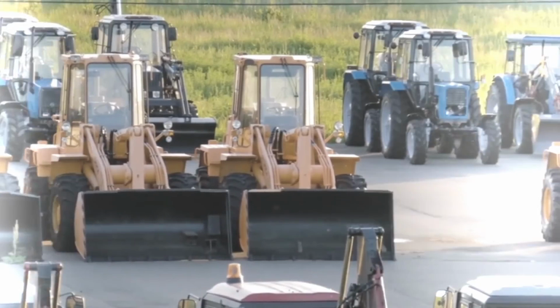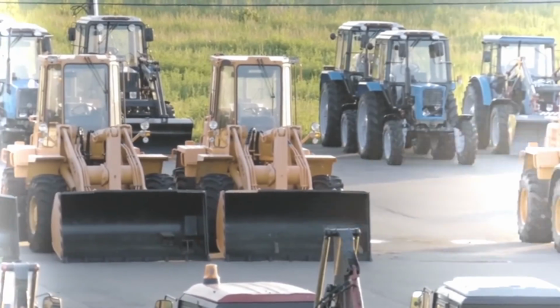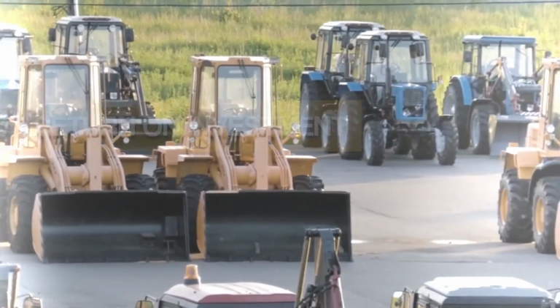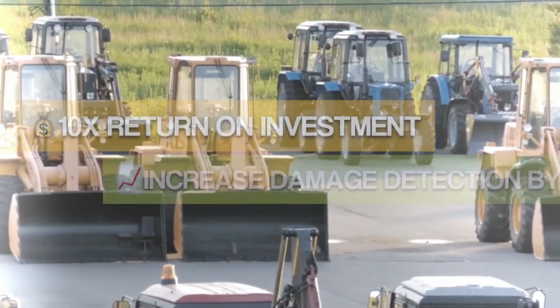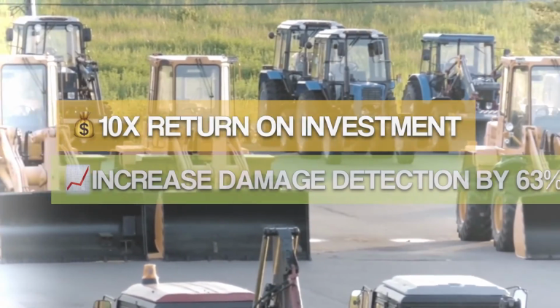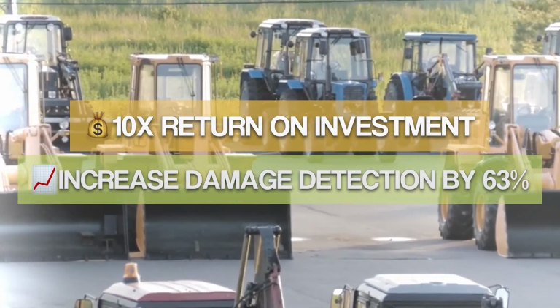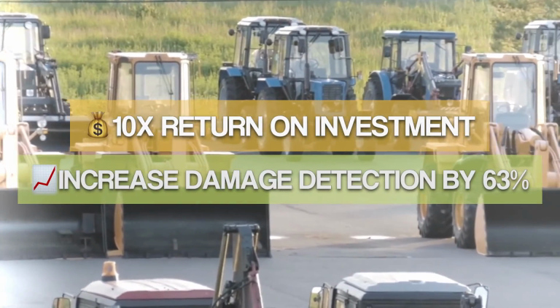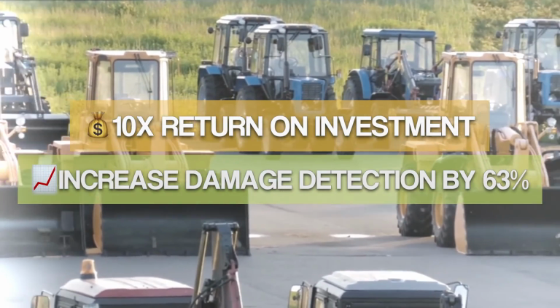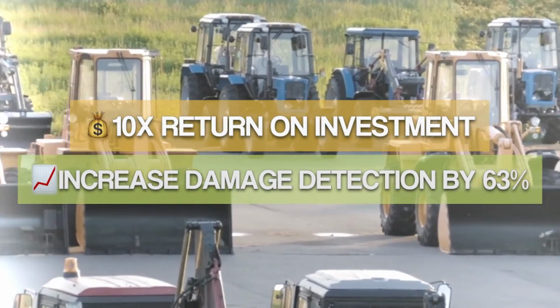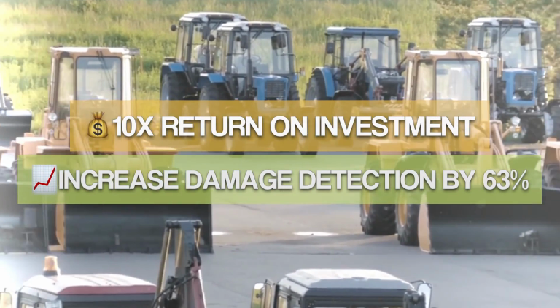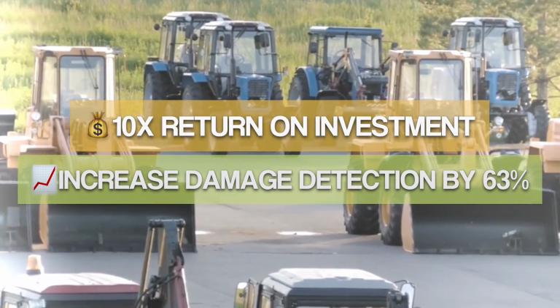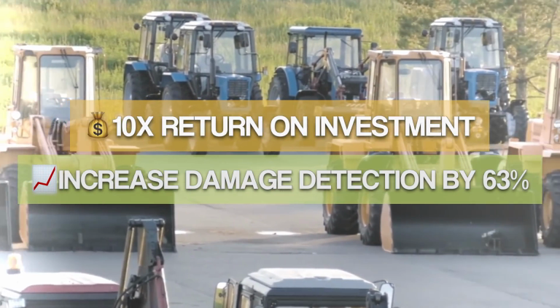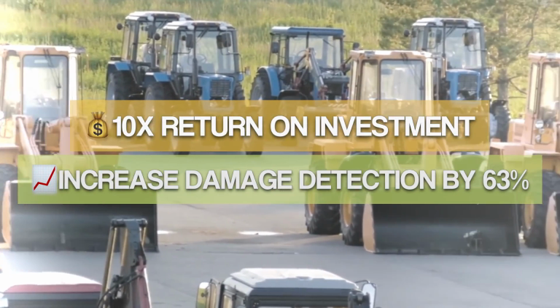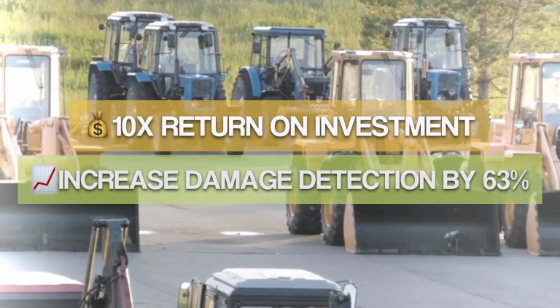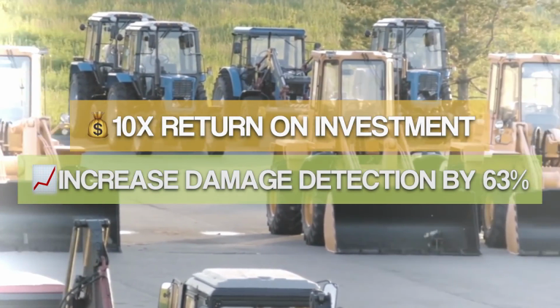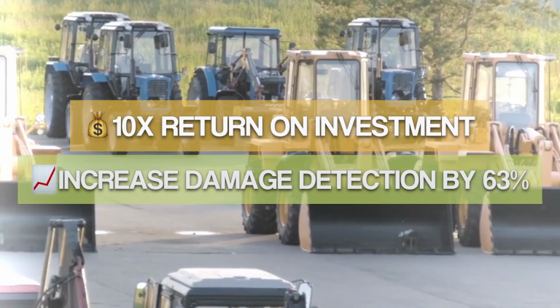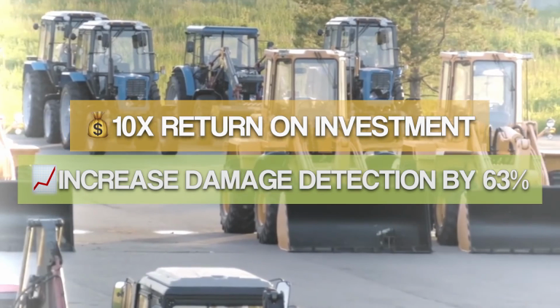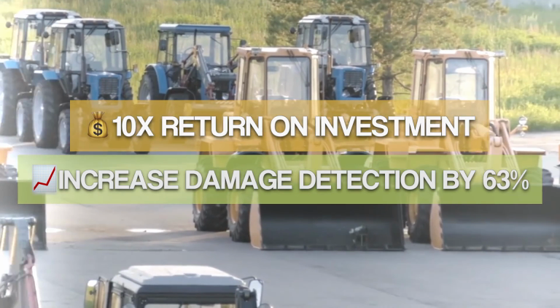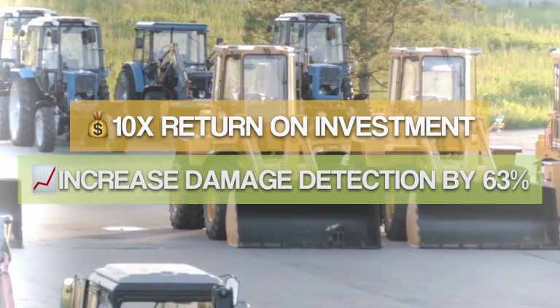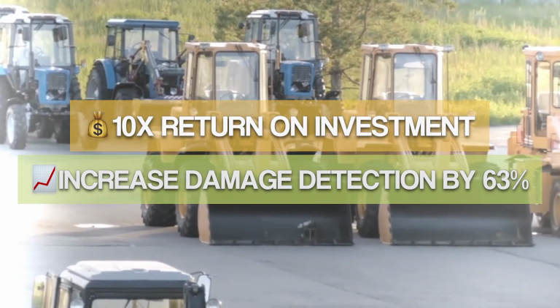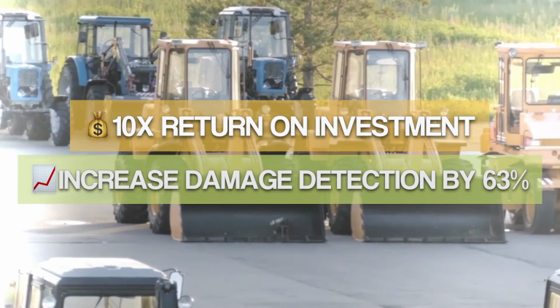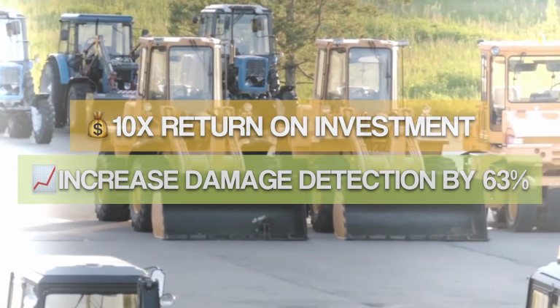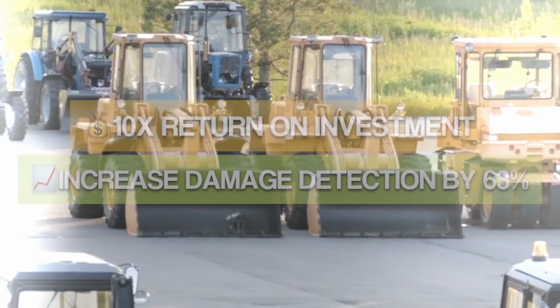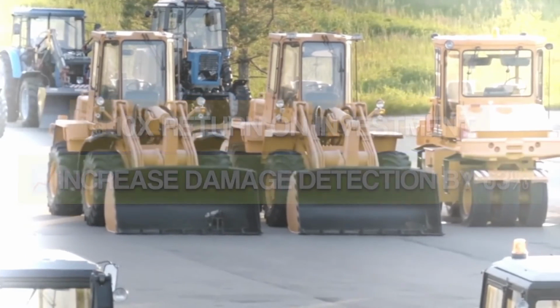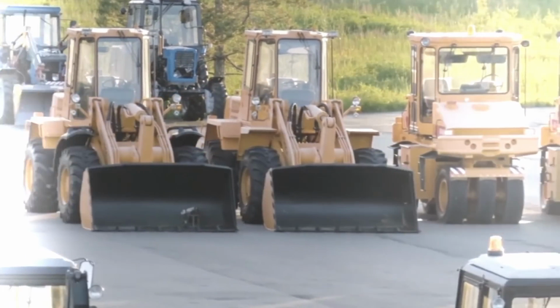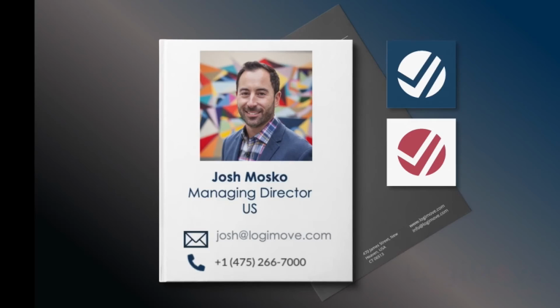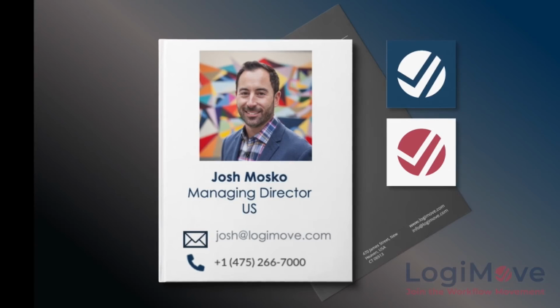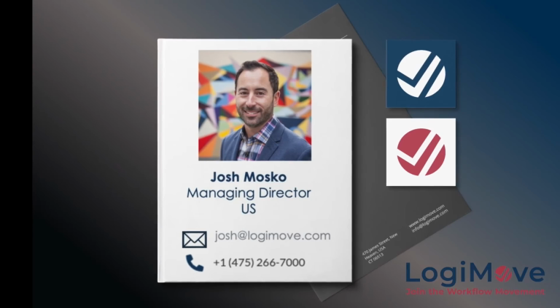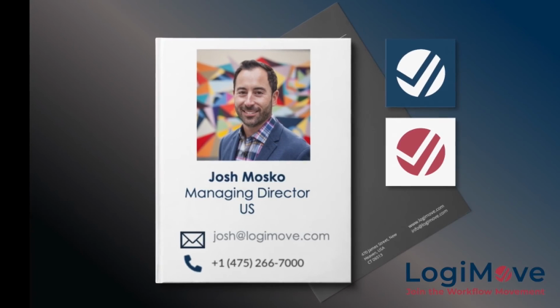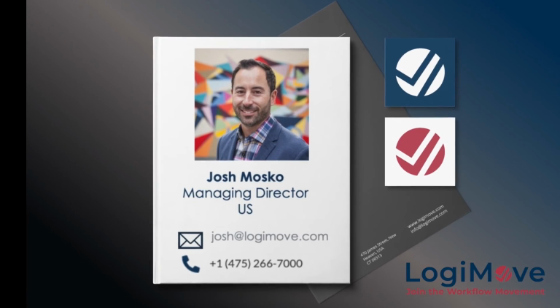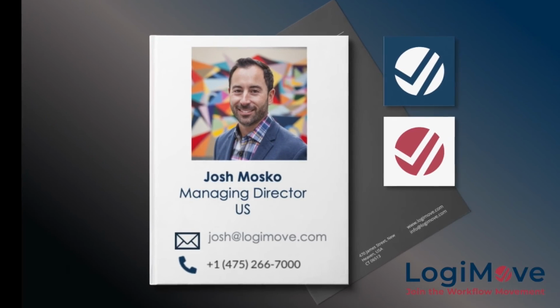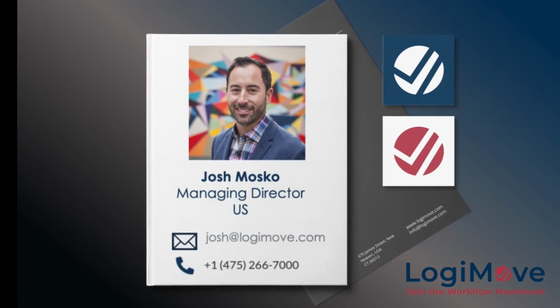Now that you've seen a glimpse of the power of the solution, the next step is to click on the link to register for a demo or request more information.